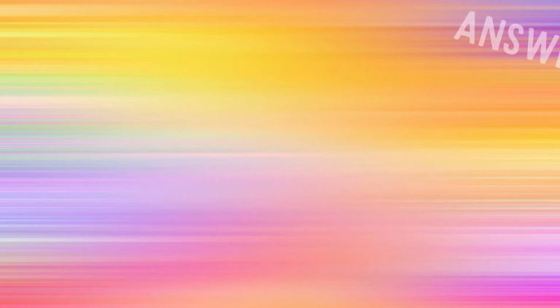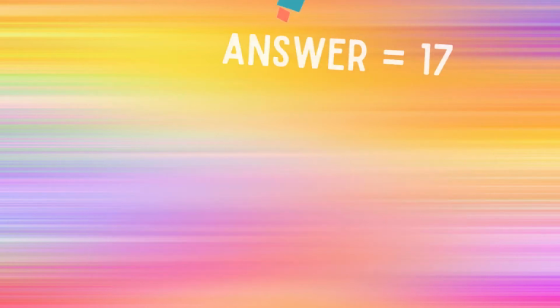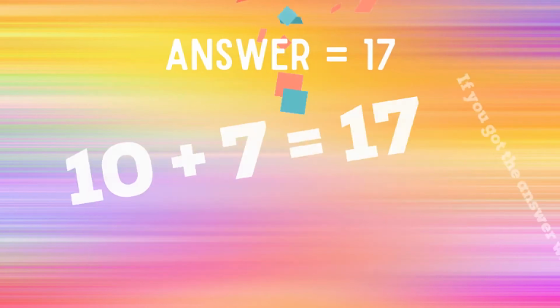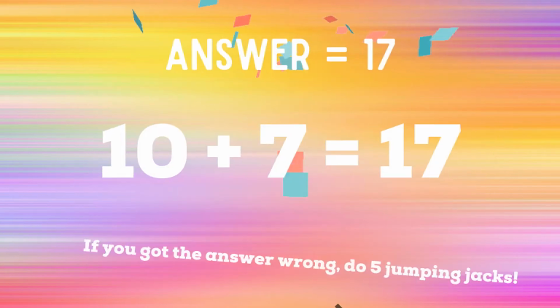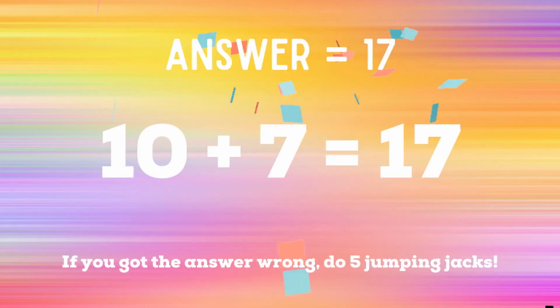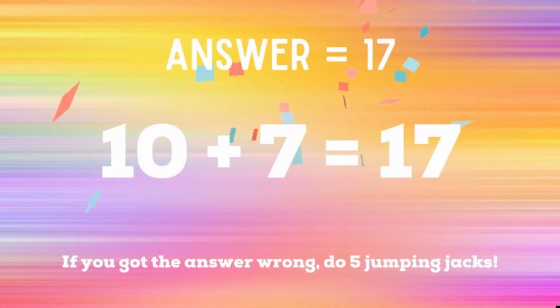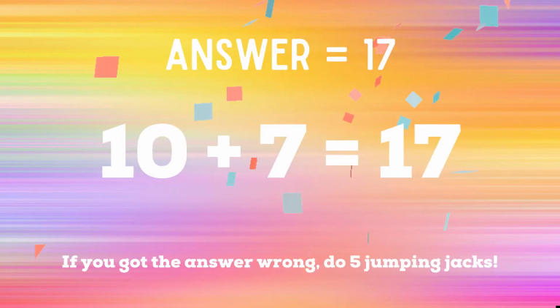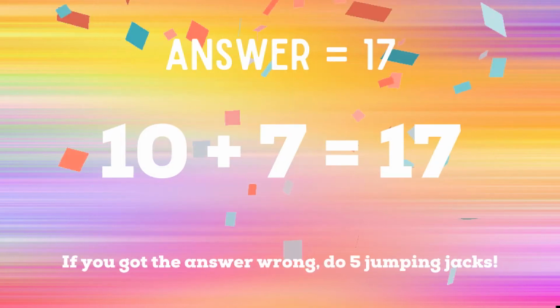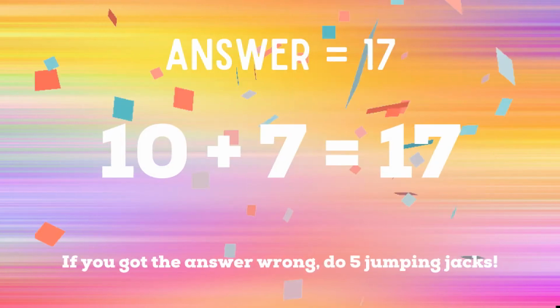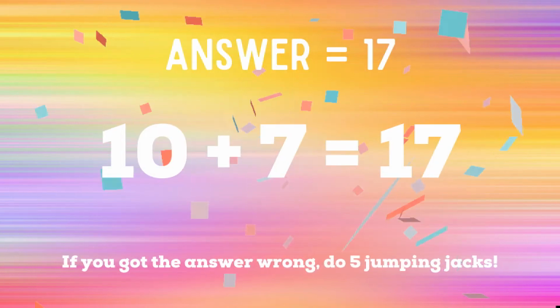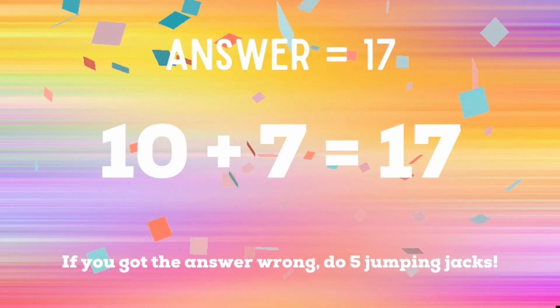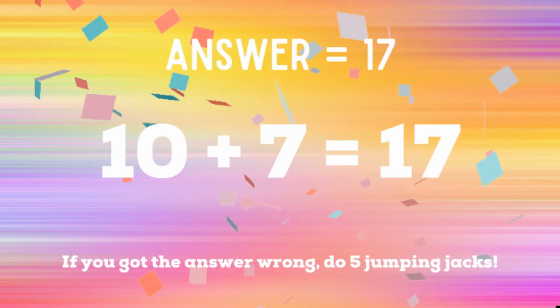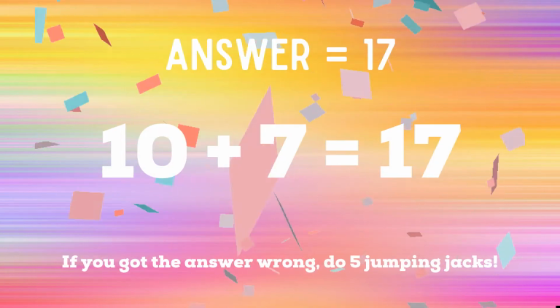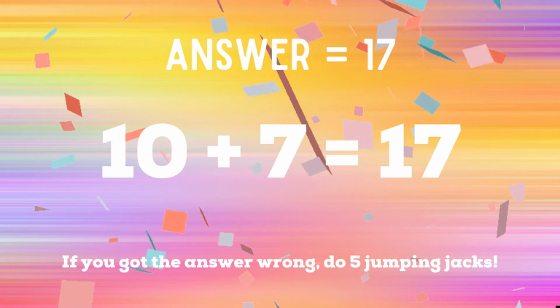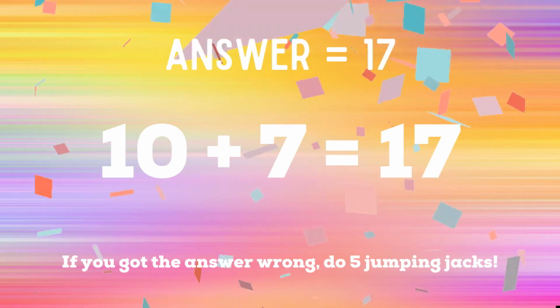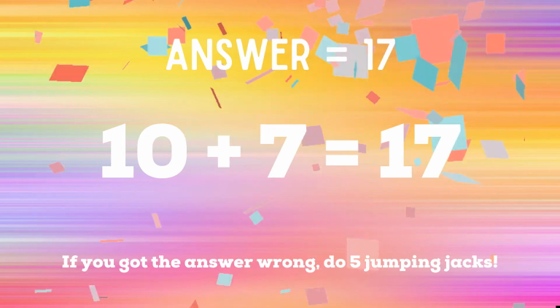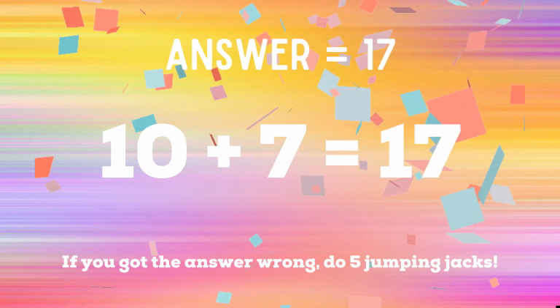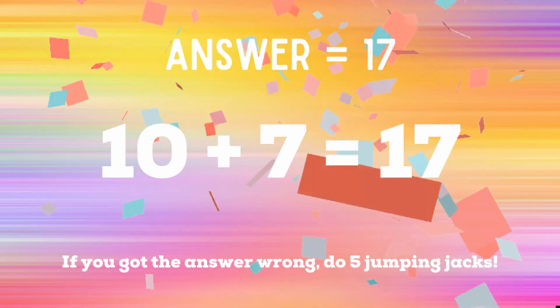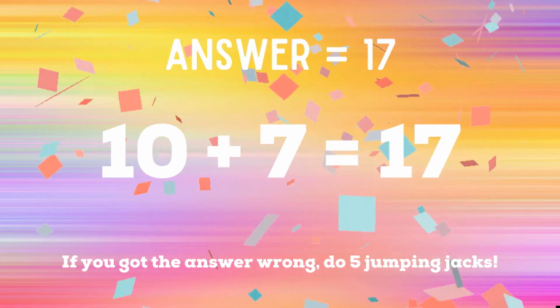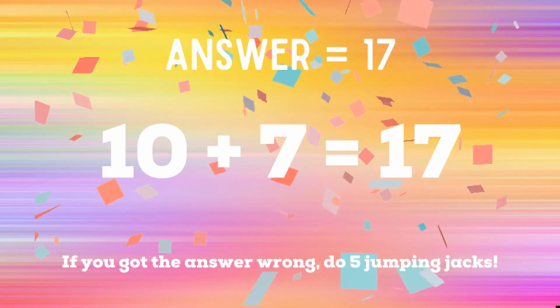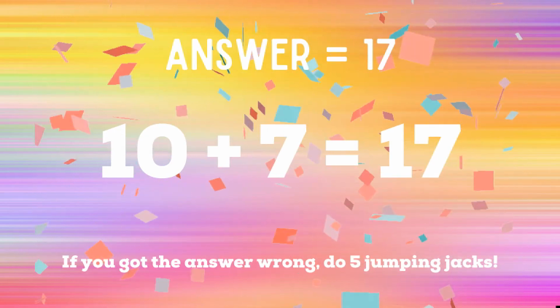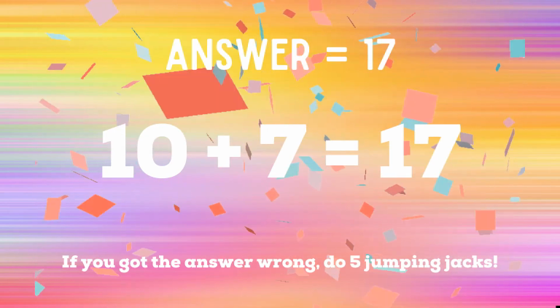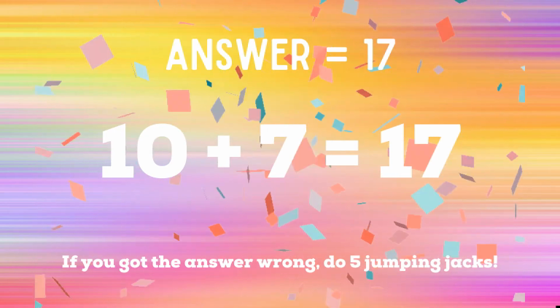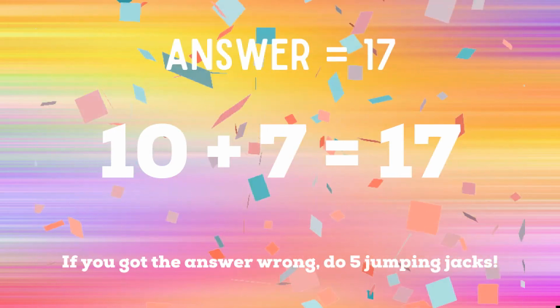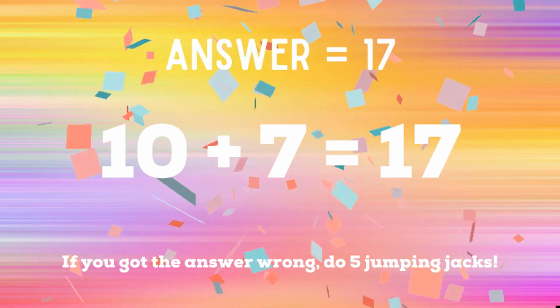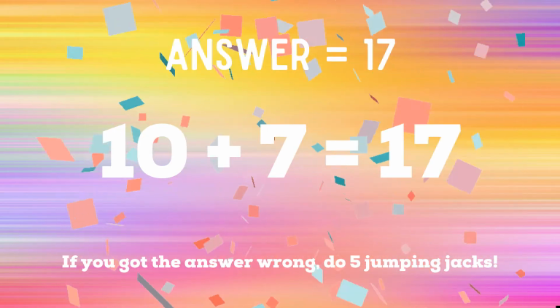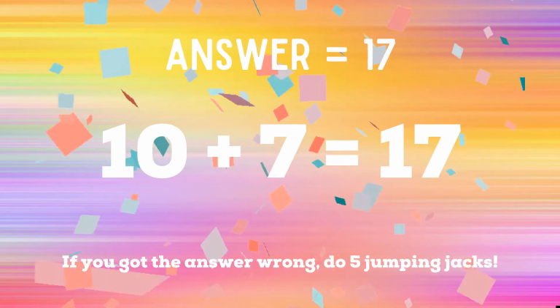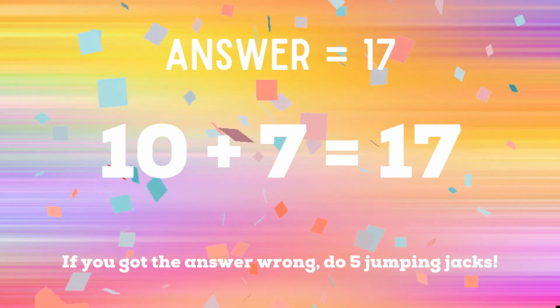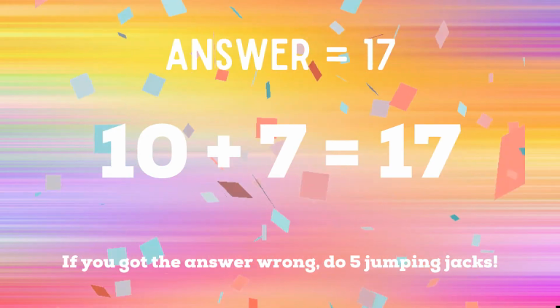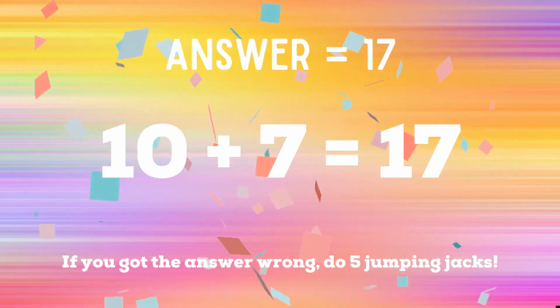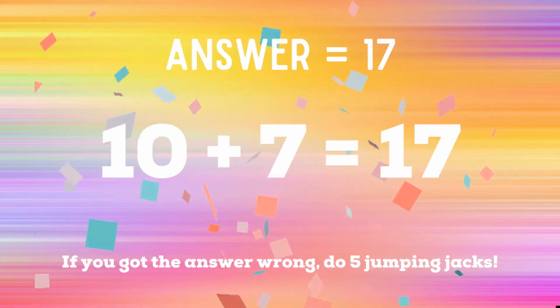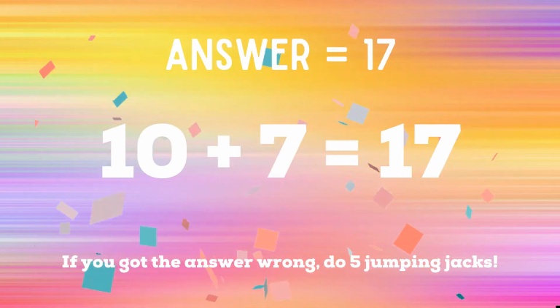The correct answer is 17. If you got the answer right, great job. If not, you have five jumping jacks to do.